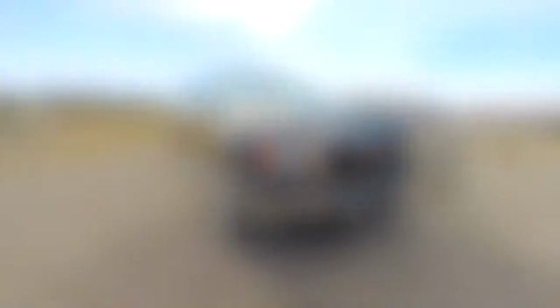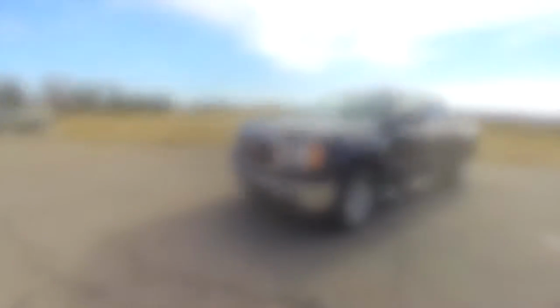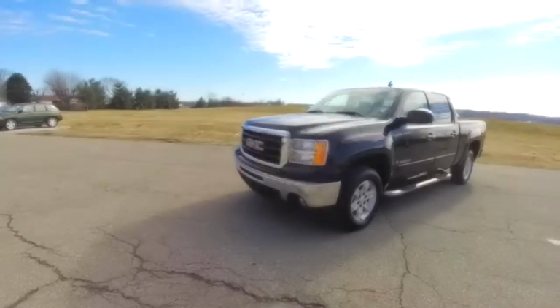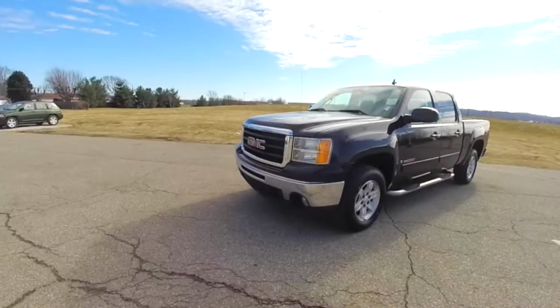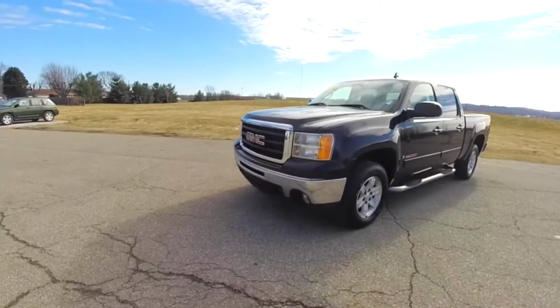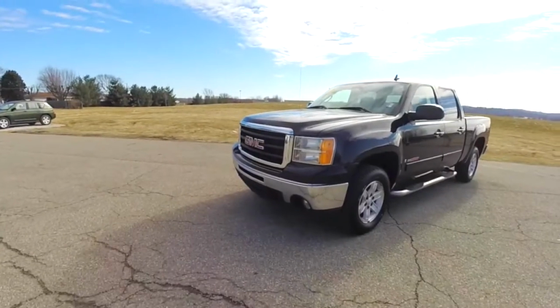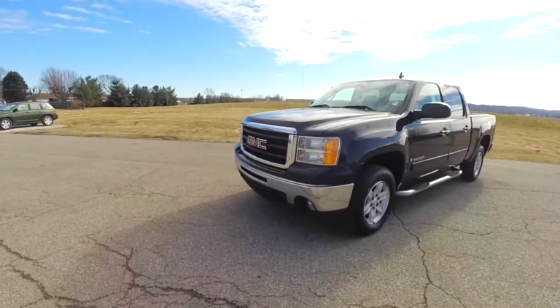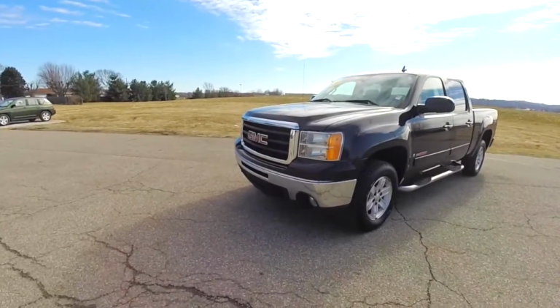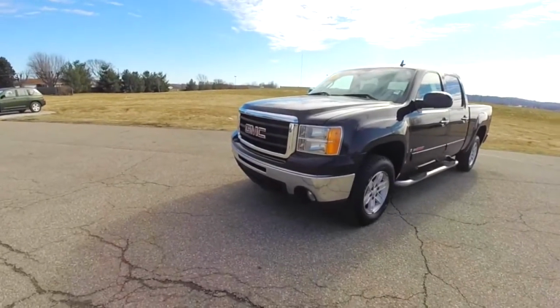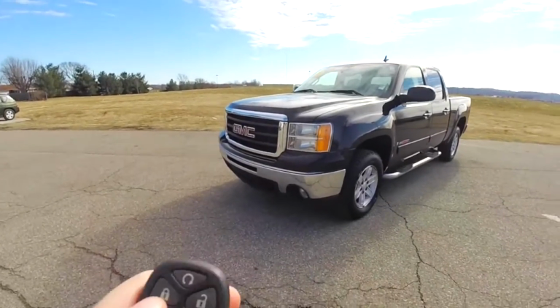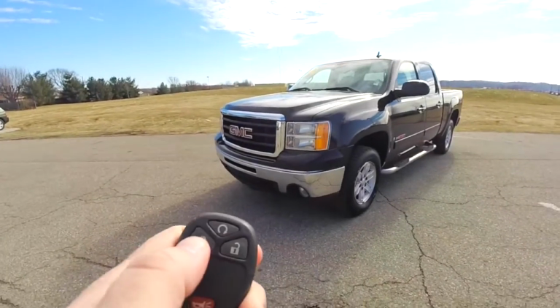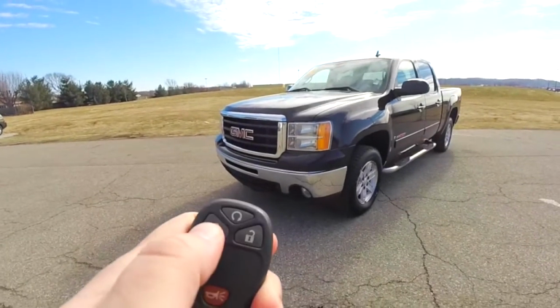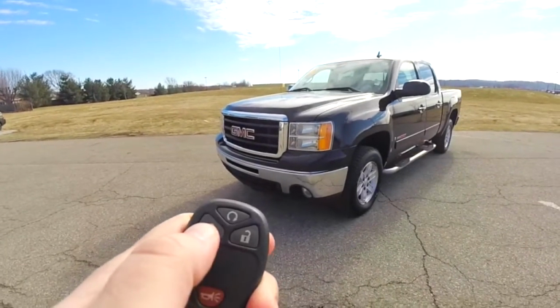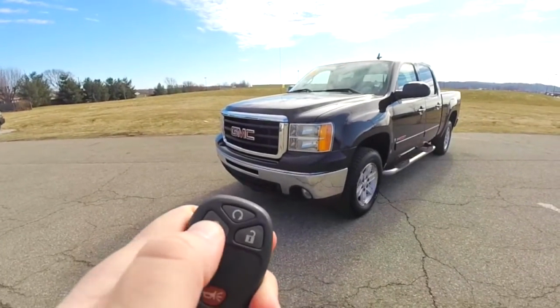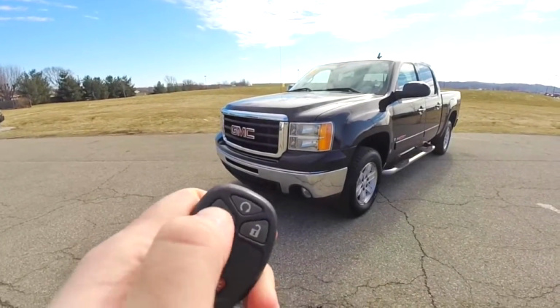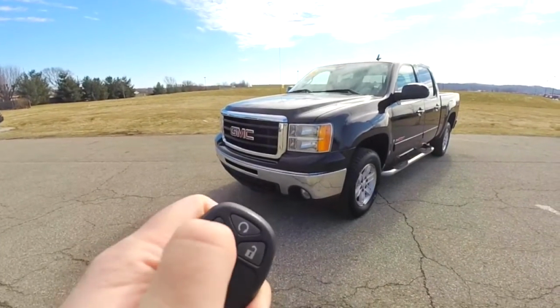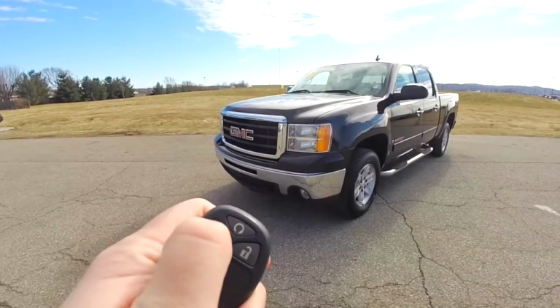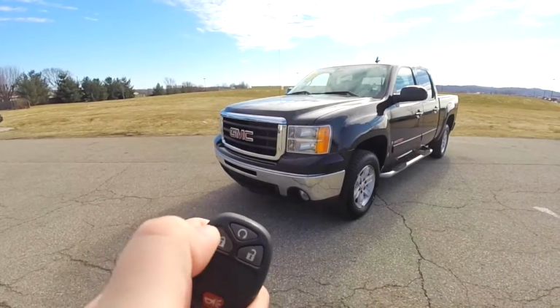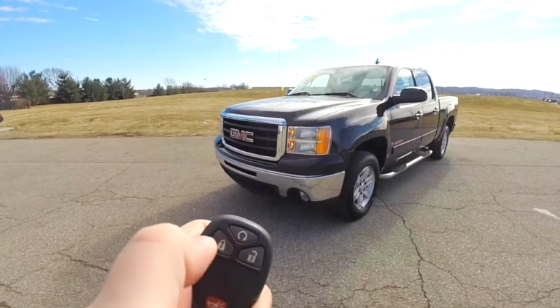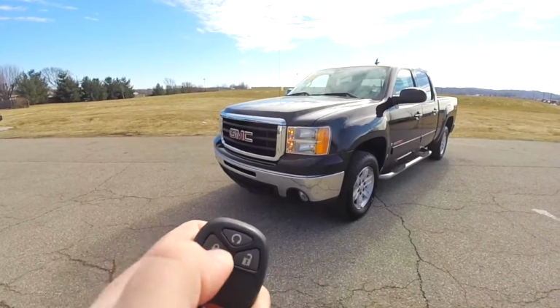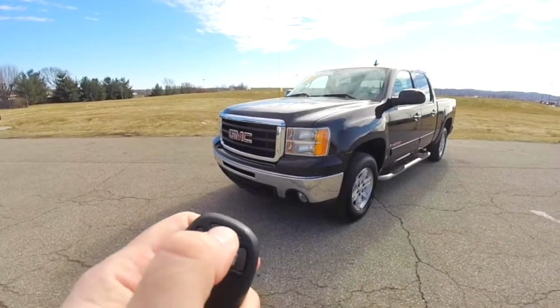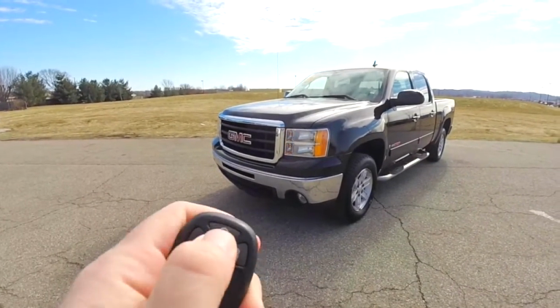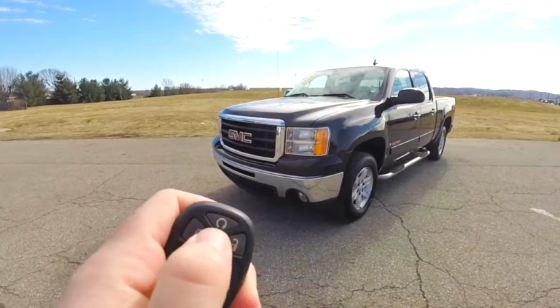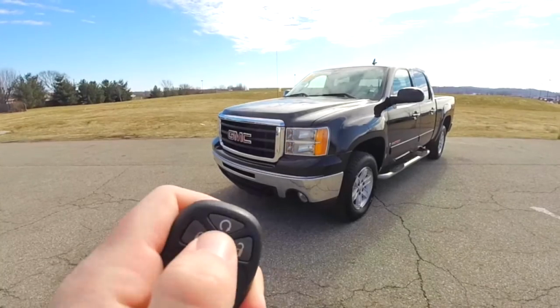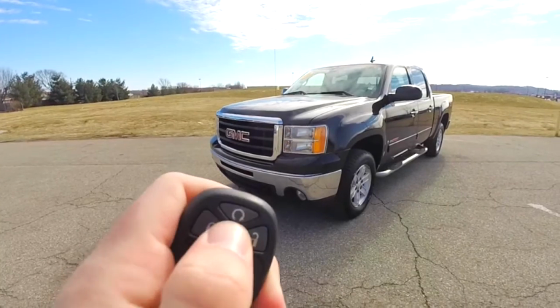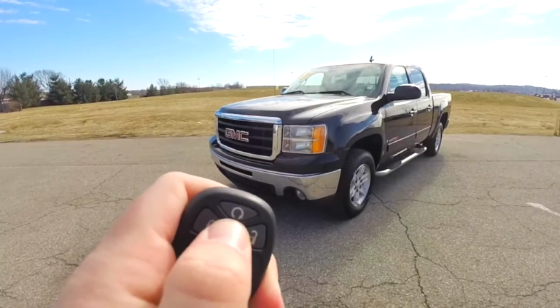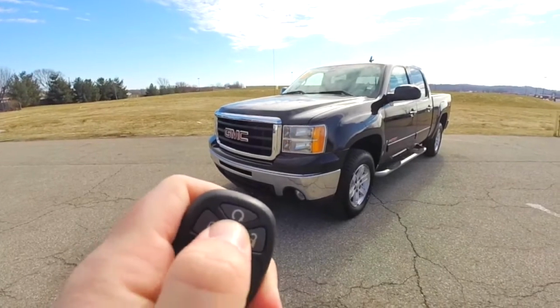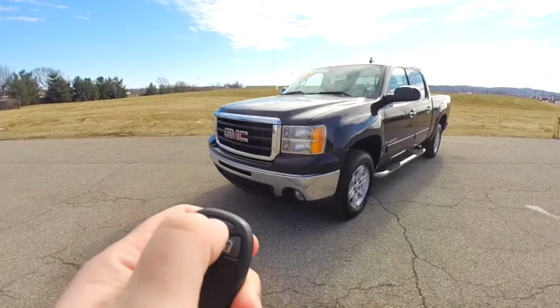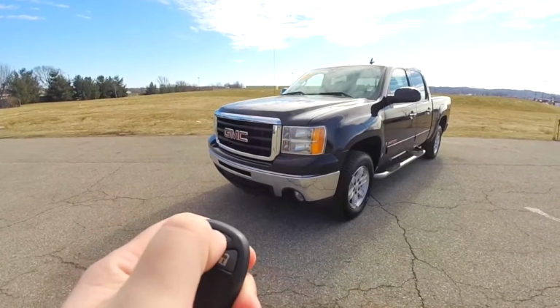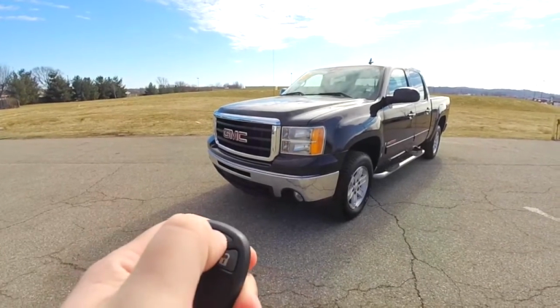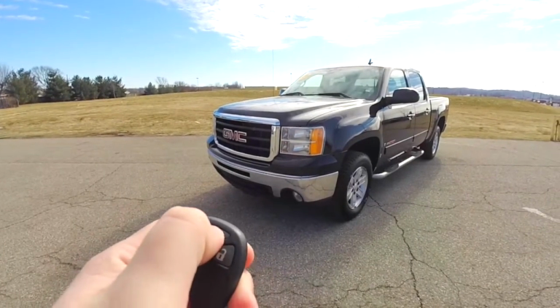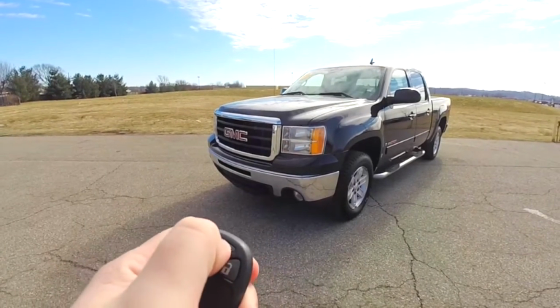To operate the remote start is easy — just lock the vehicle and then press and hold the remote start button for about 4 seconds.